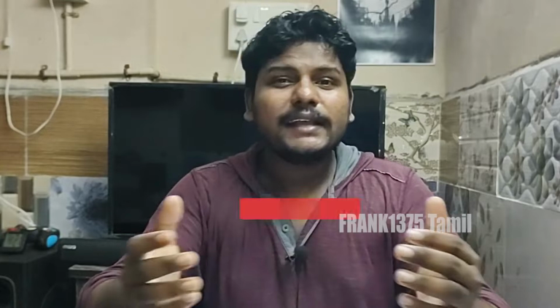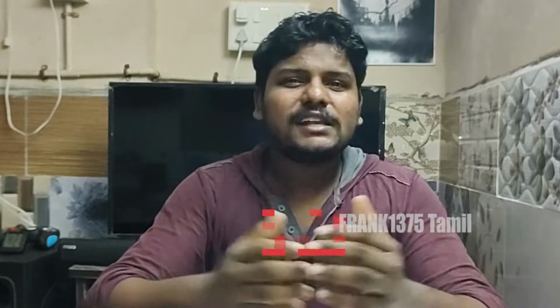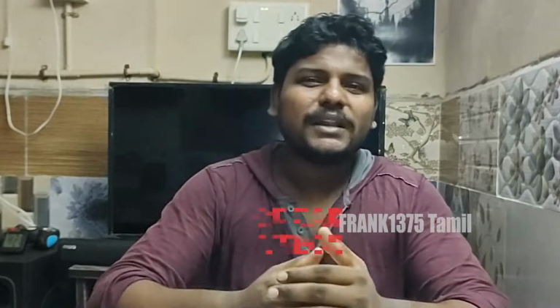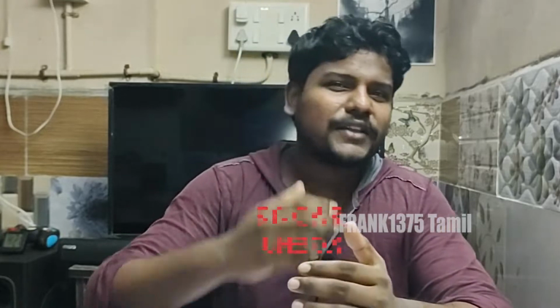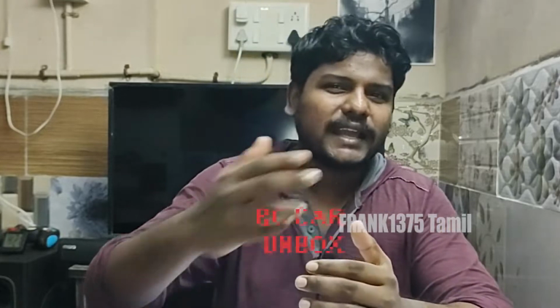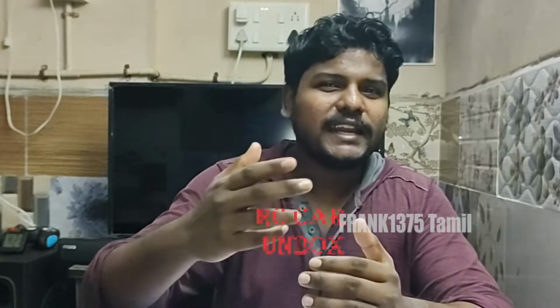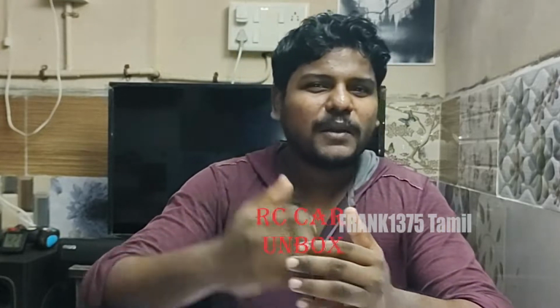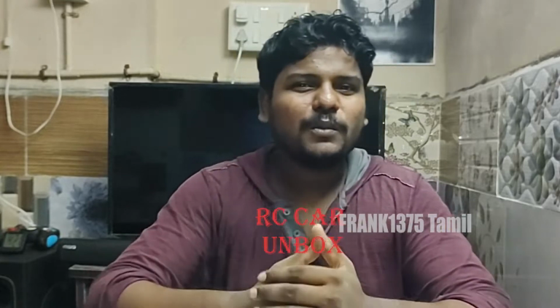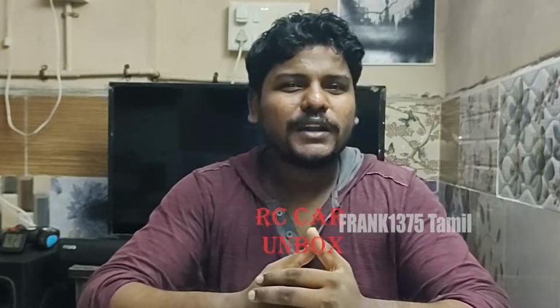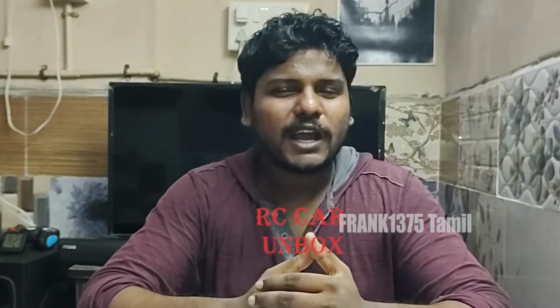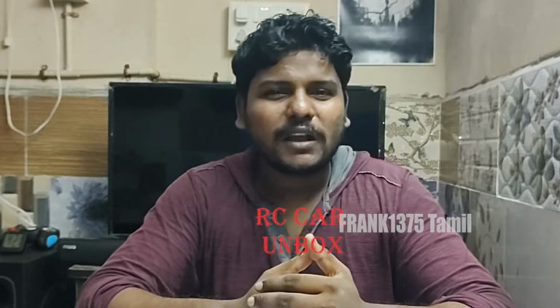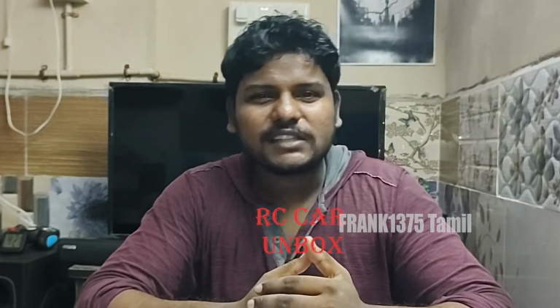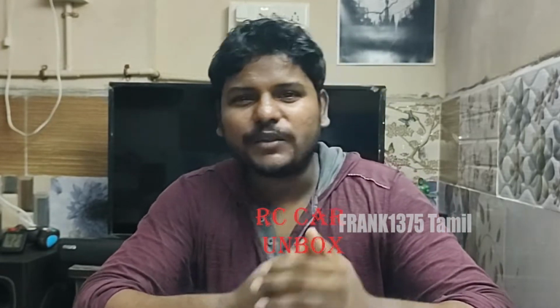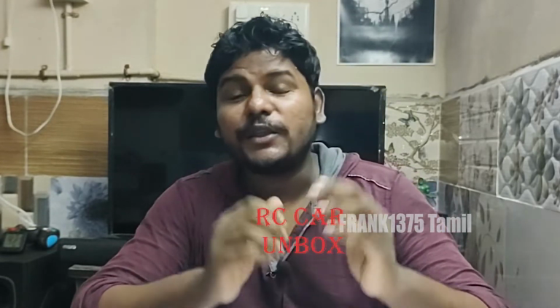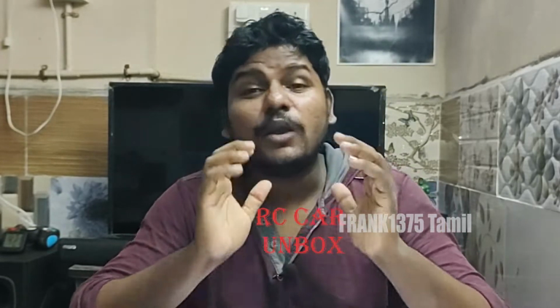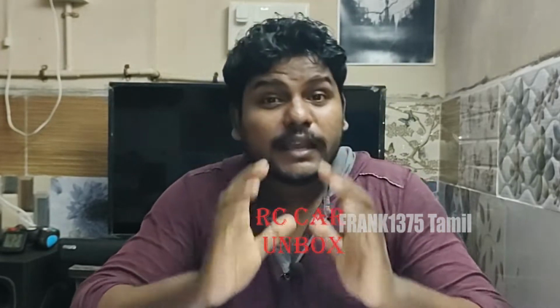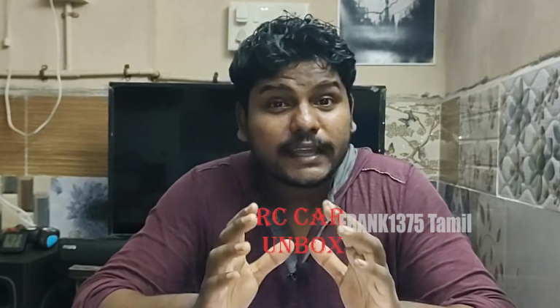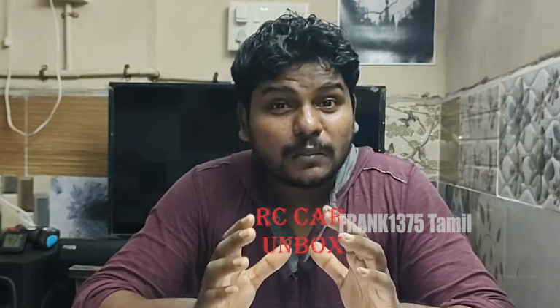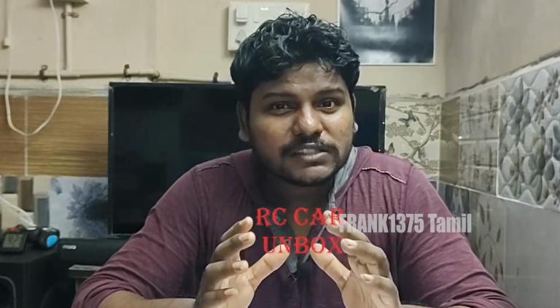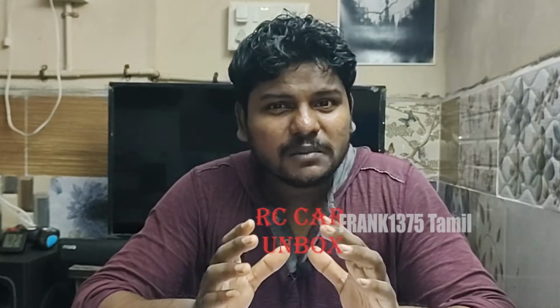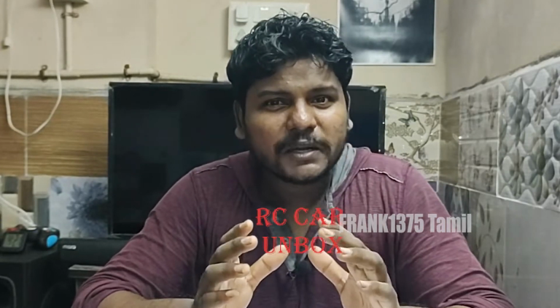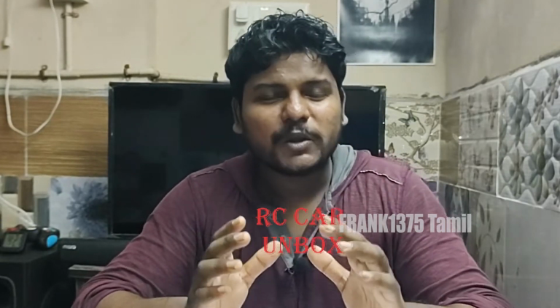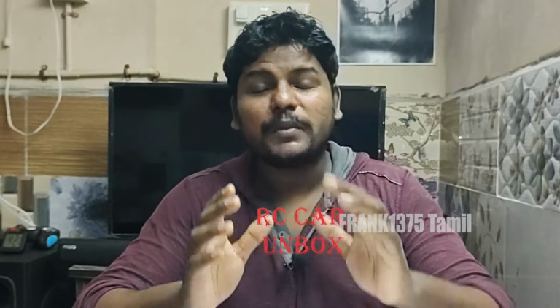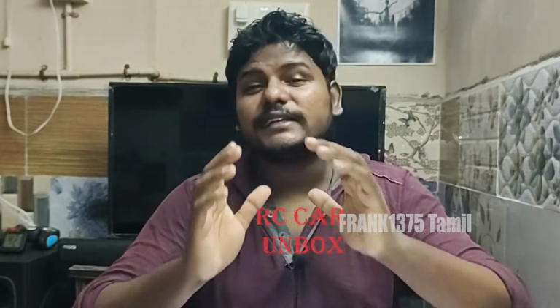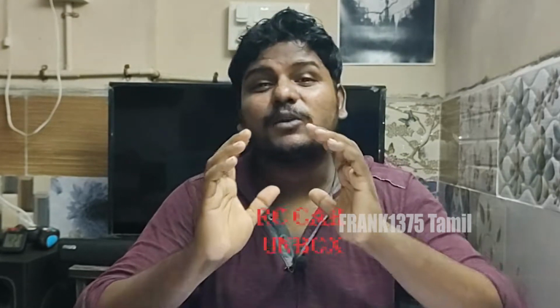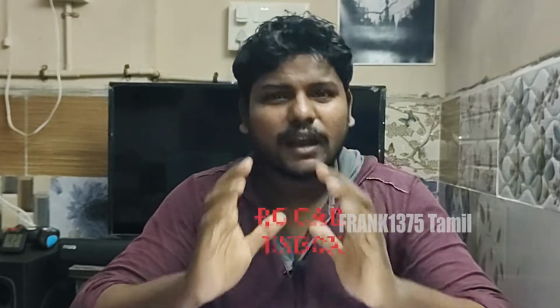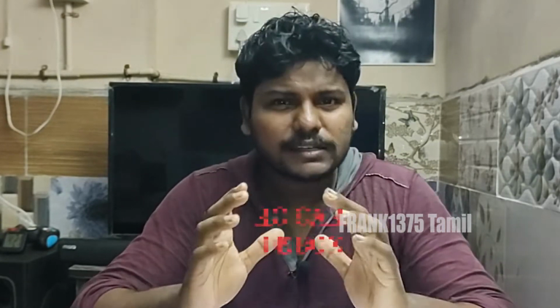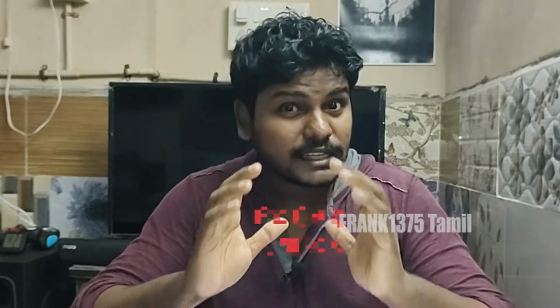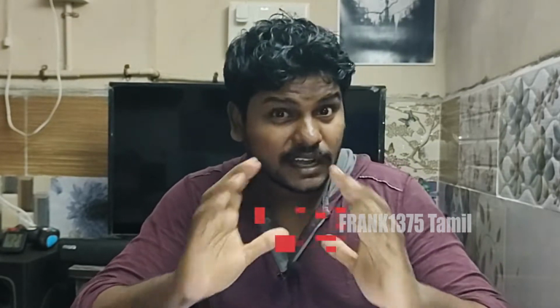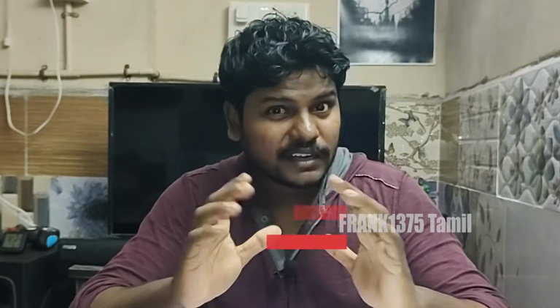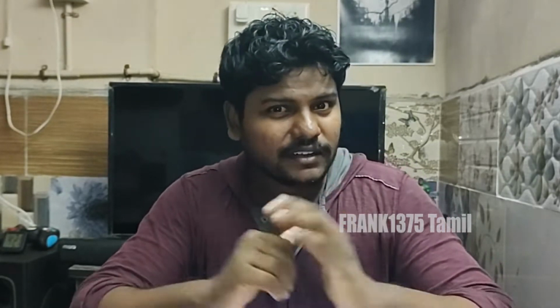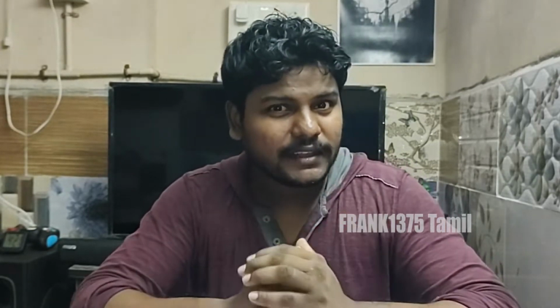Hi guys, I'm Frank. I'm going to show you an unboxing video. I'm going to show you an RC car toy.